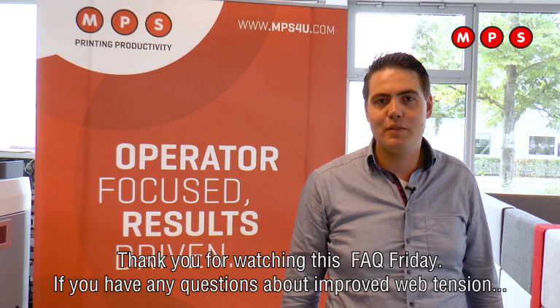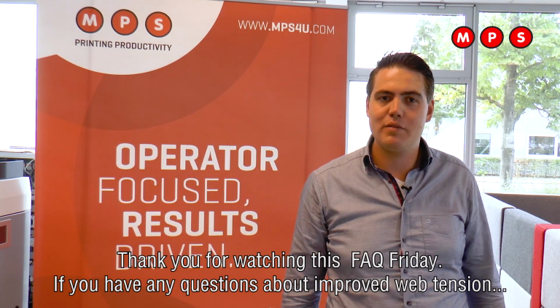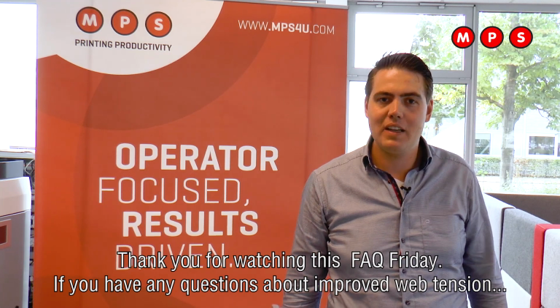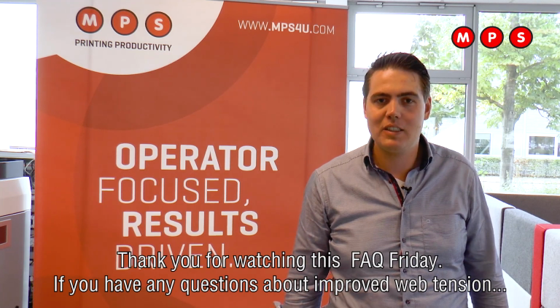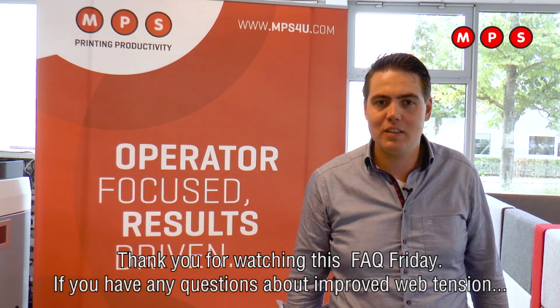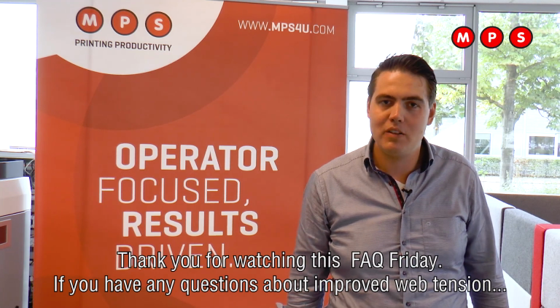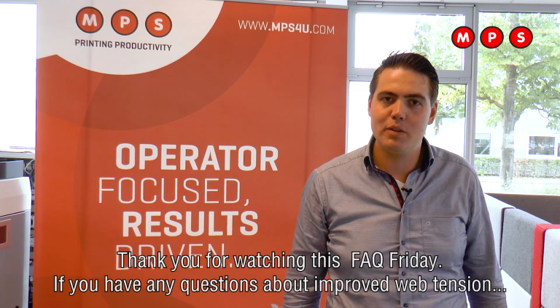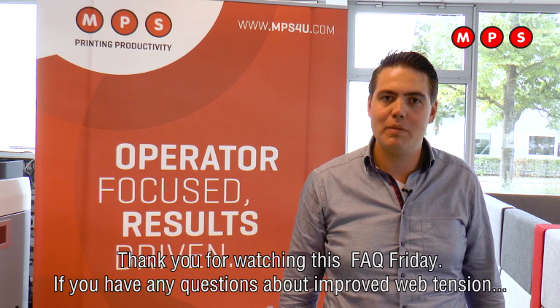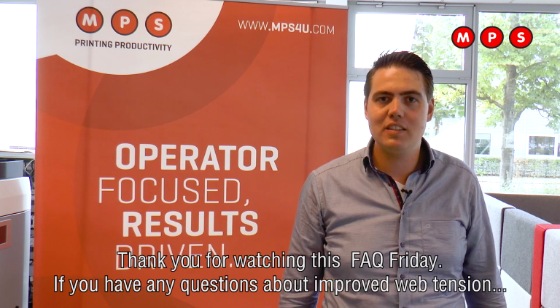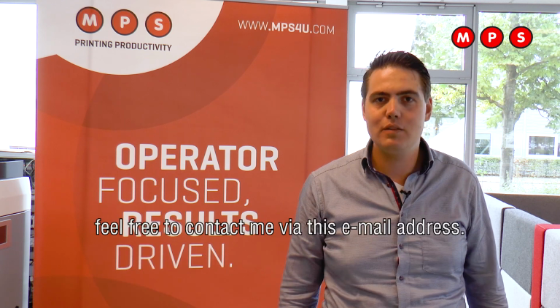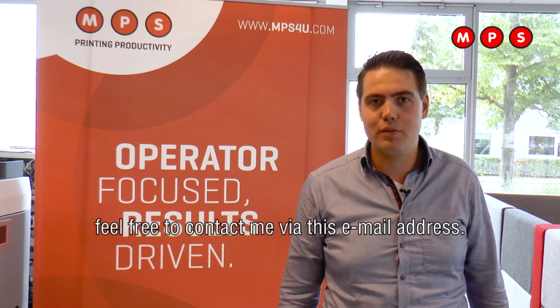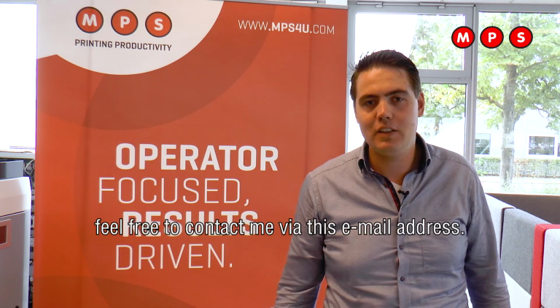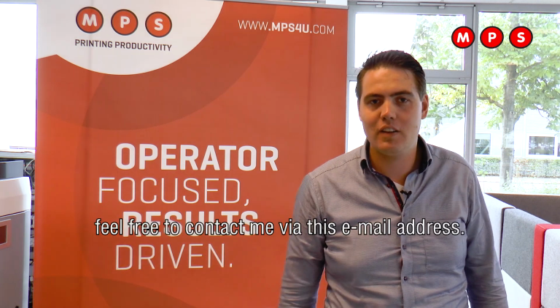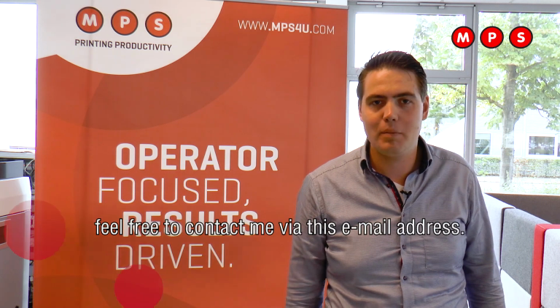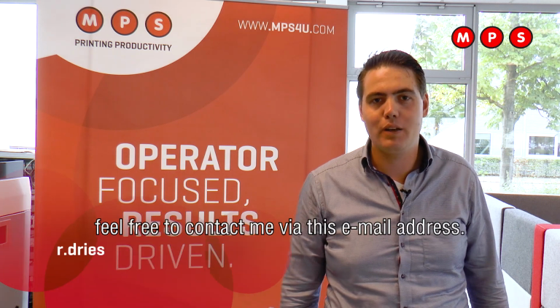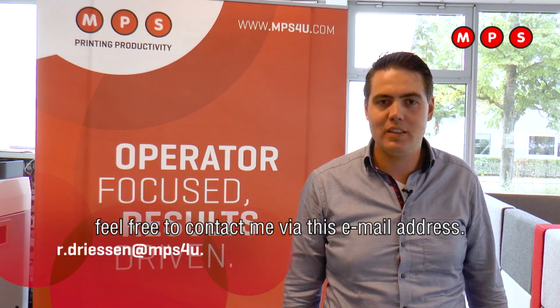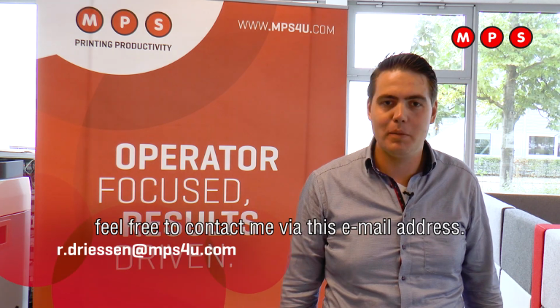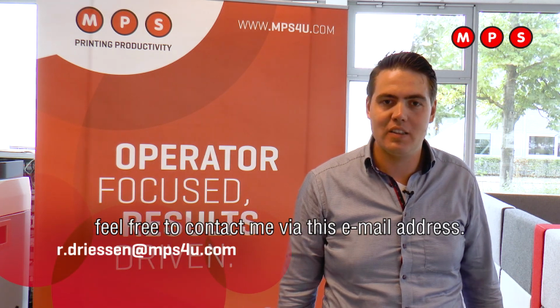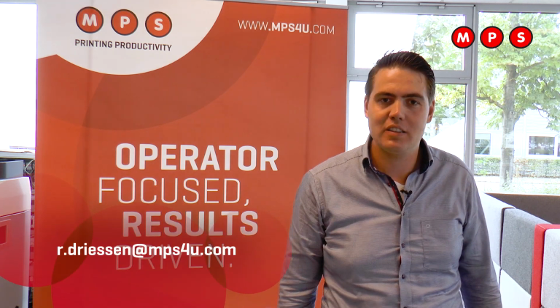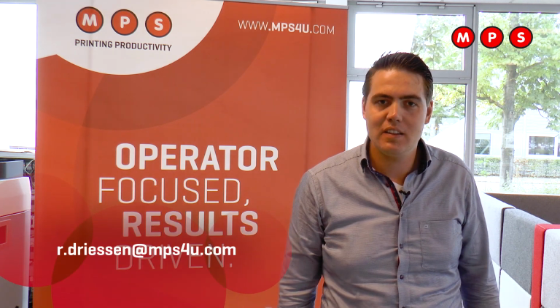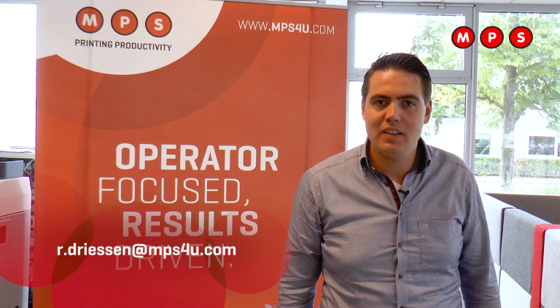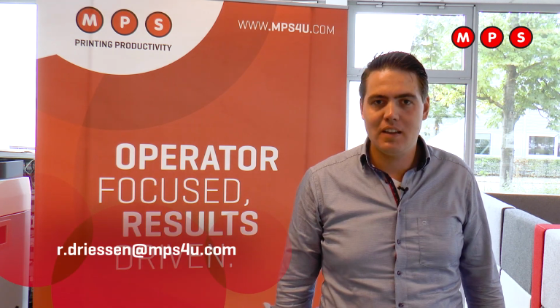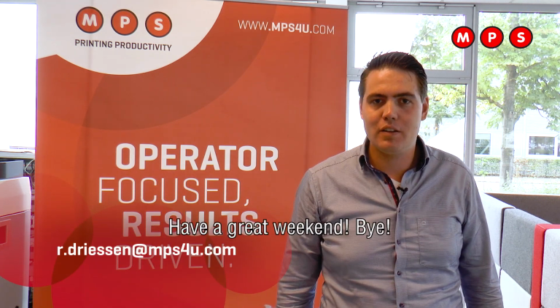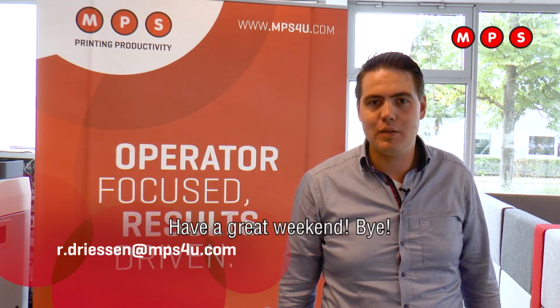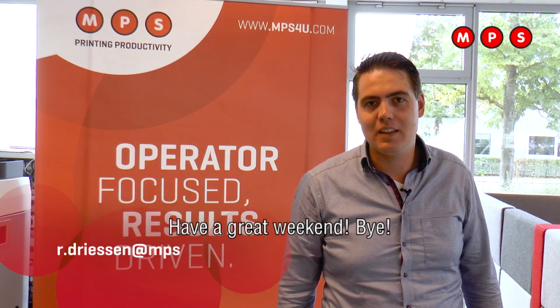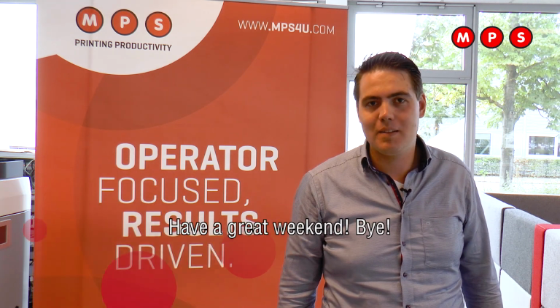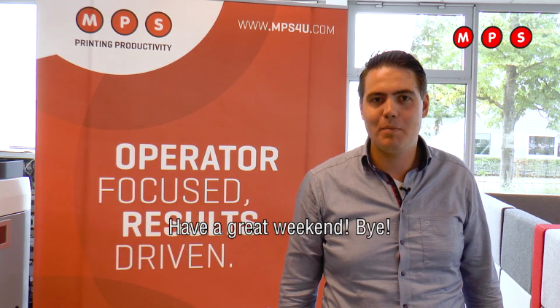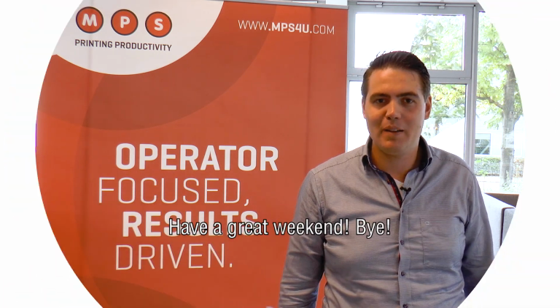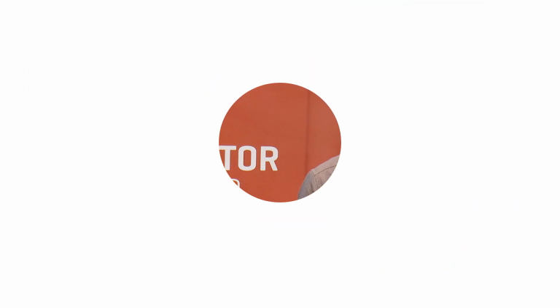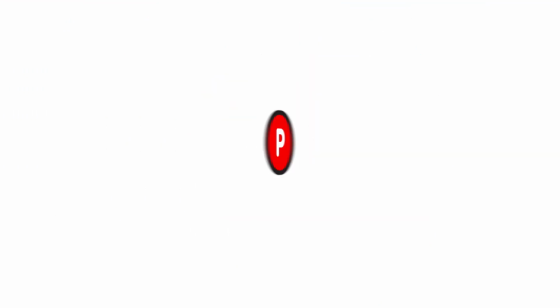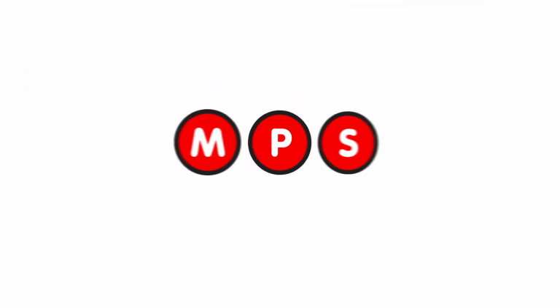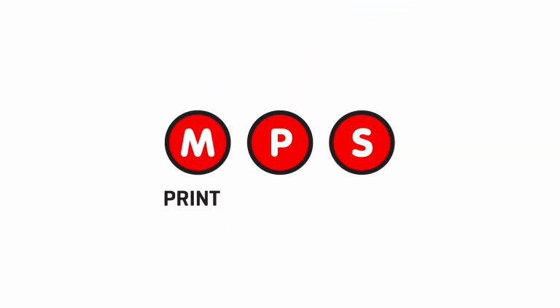If you have any questions about improved web tension, feel free to contact me via this email address. Have a great weekend. Bye.